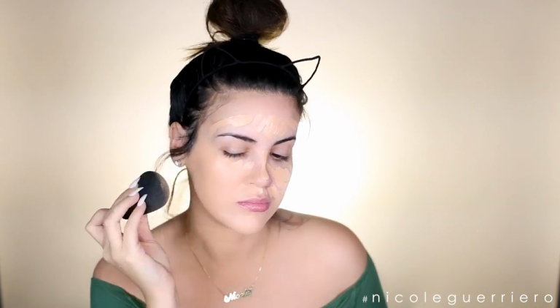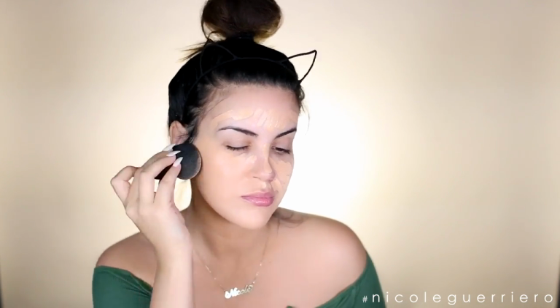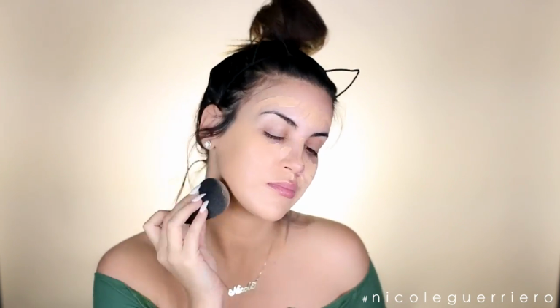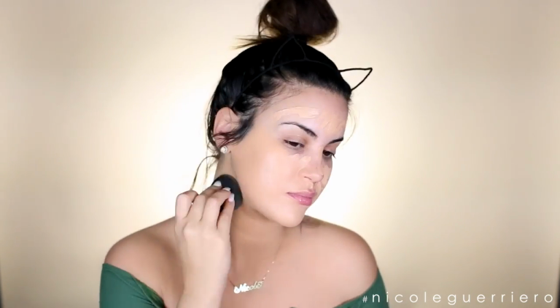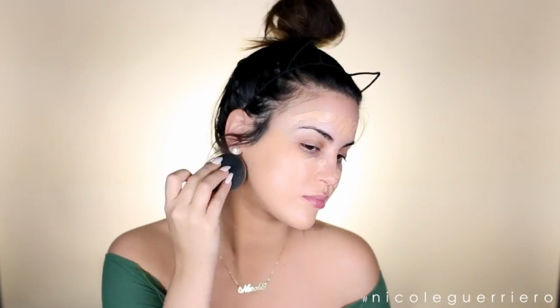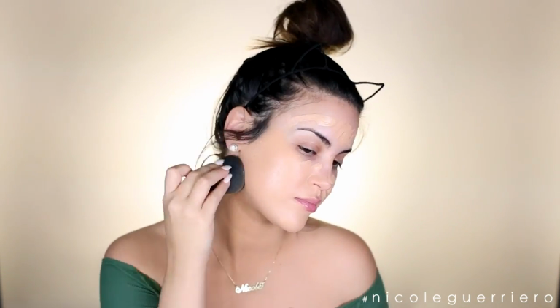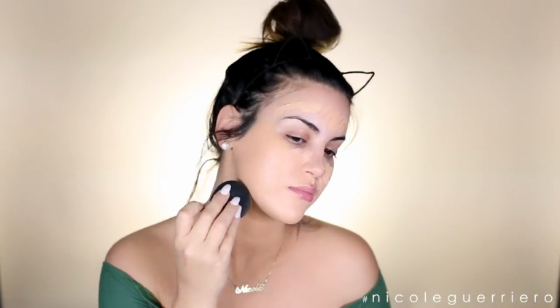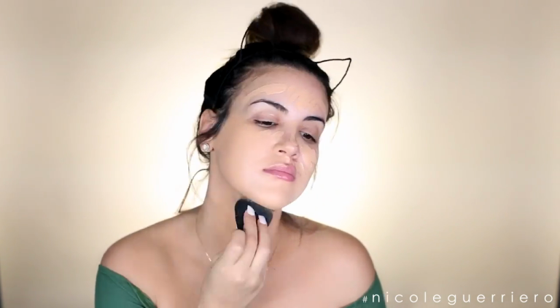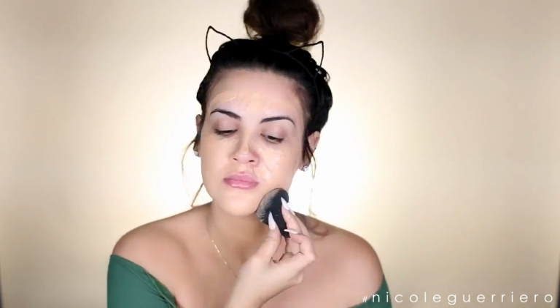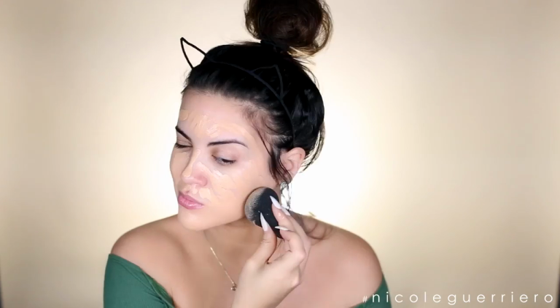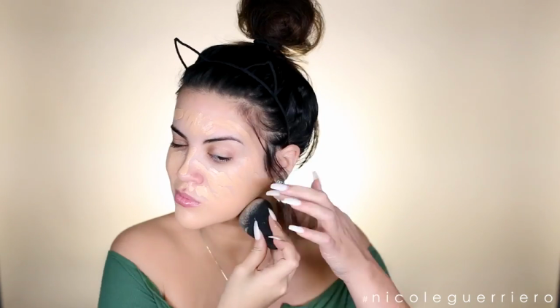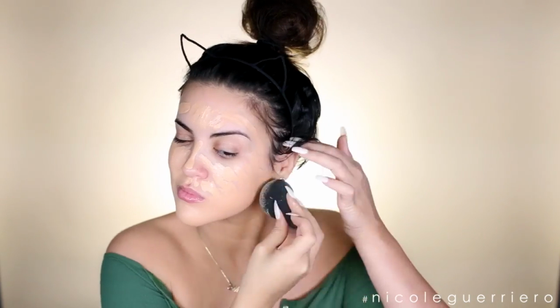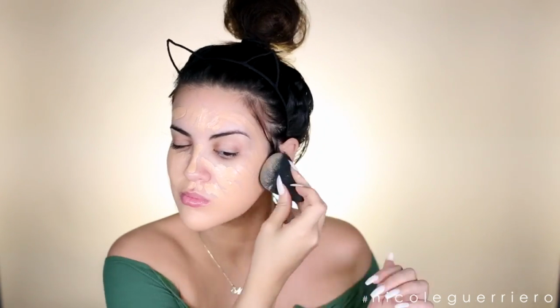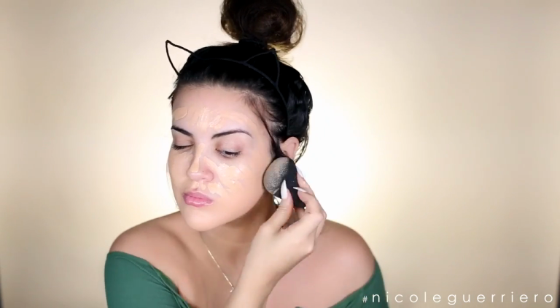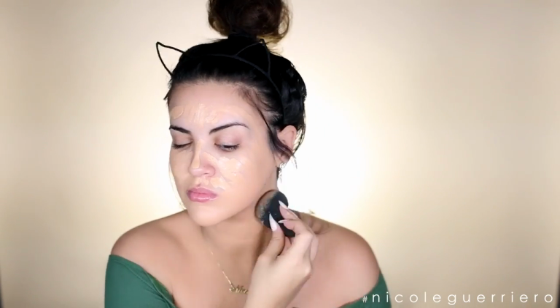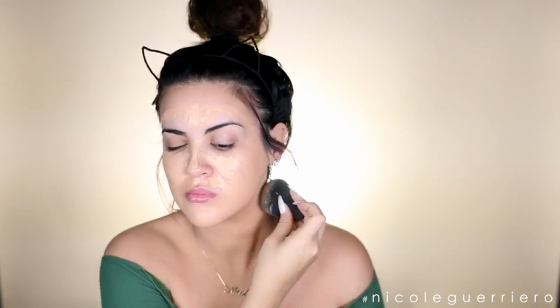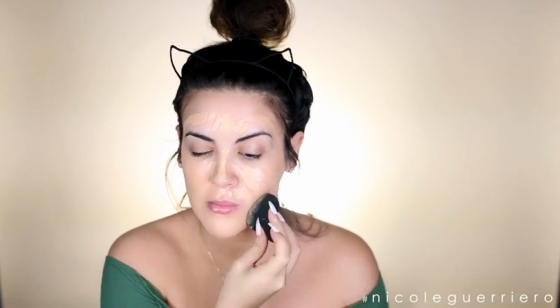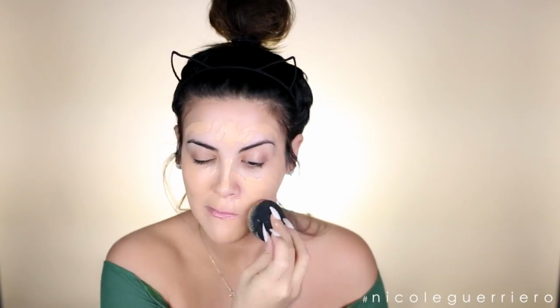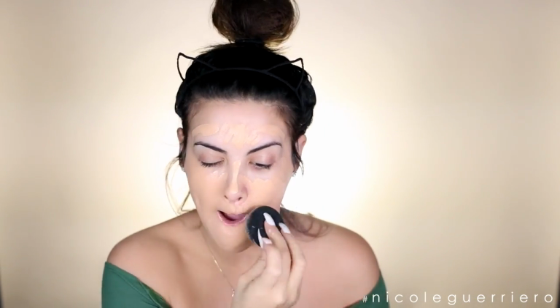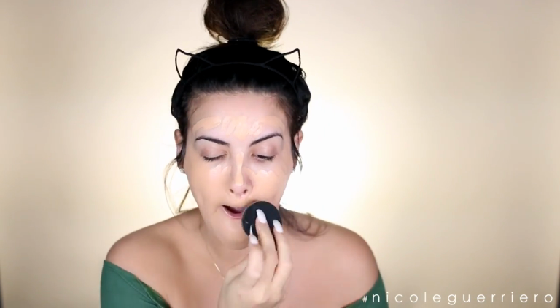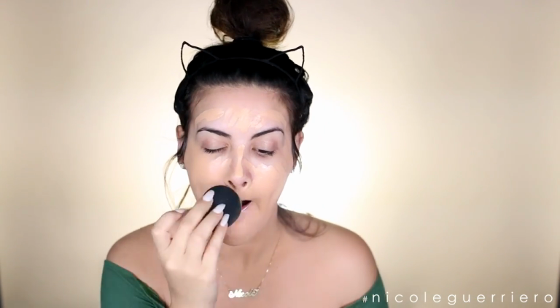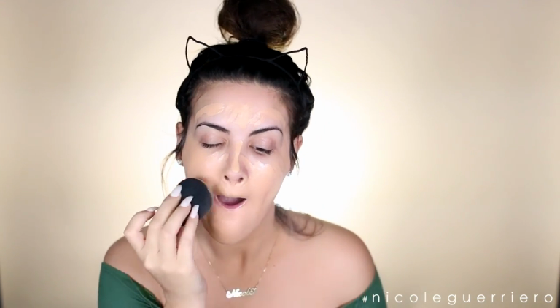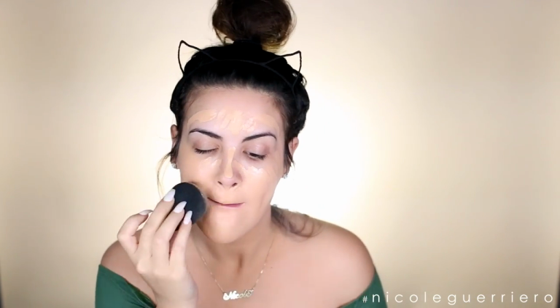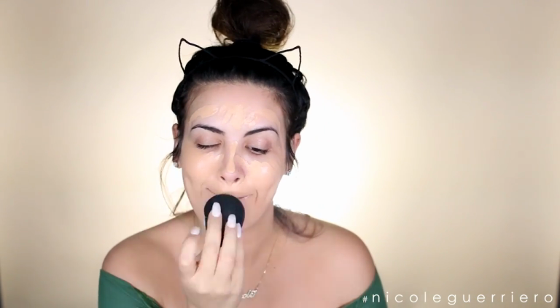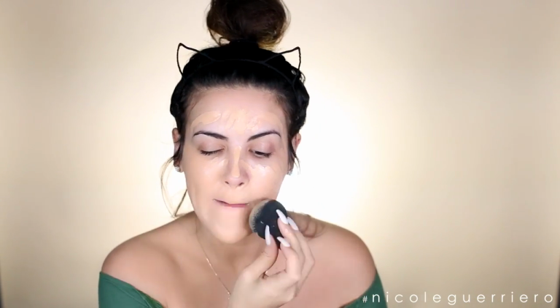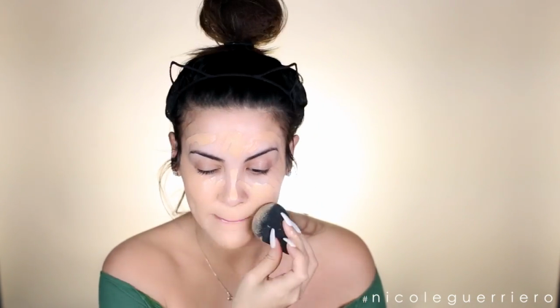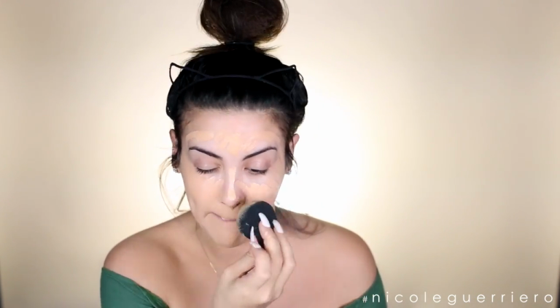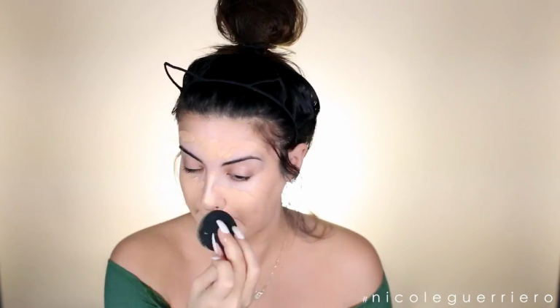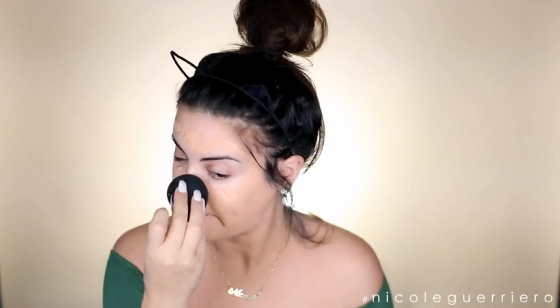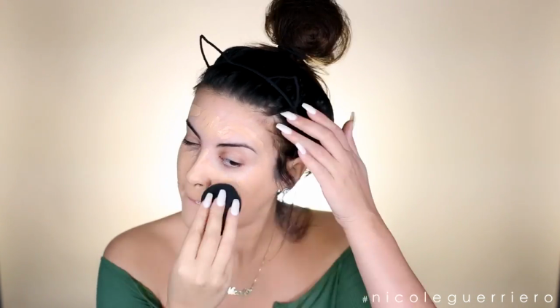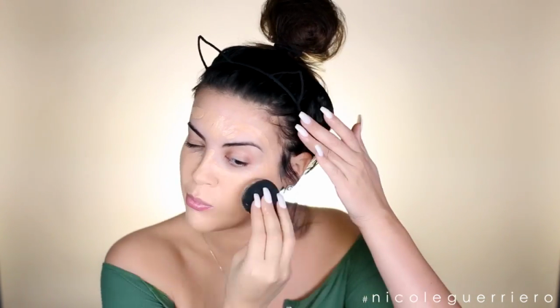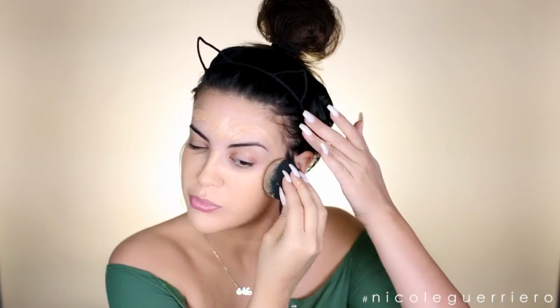I'm just going to blend this out all over the face. If you're wondering, I'm wearing the color 6.5 Buttermilk.